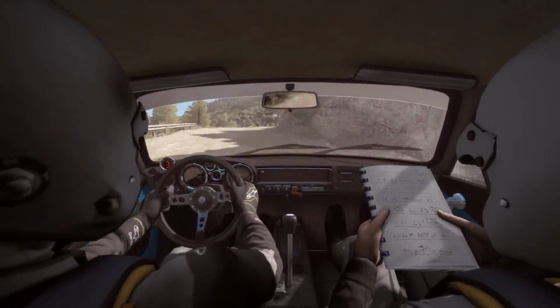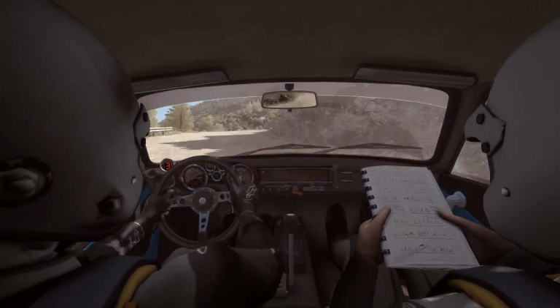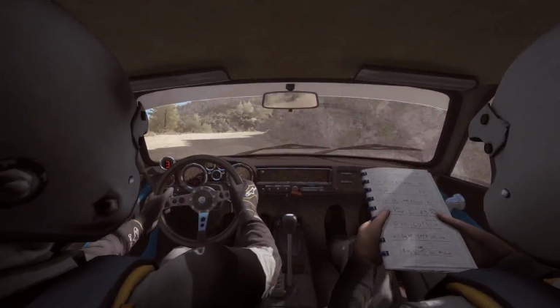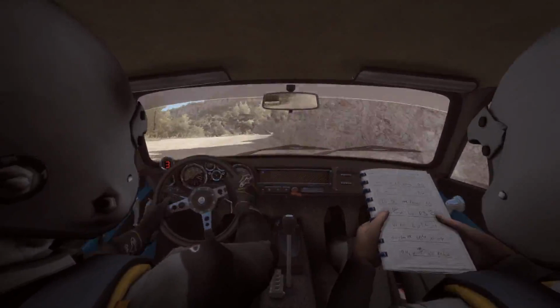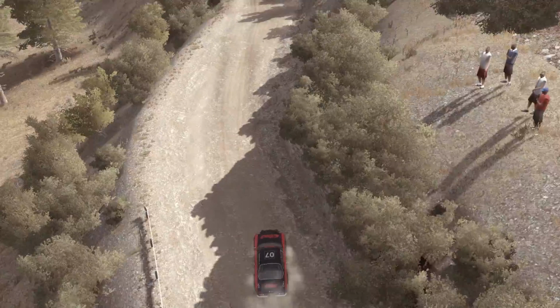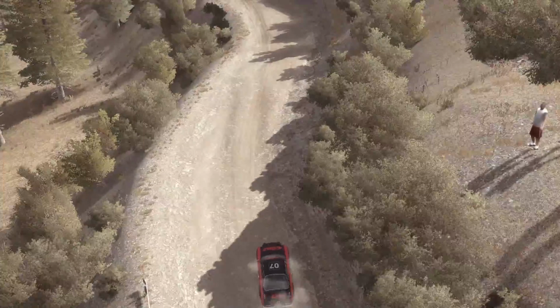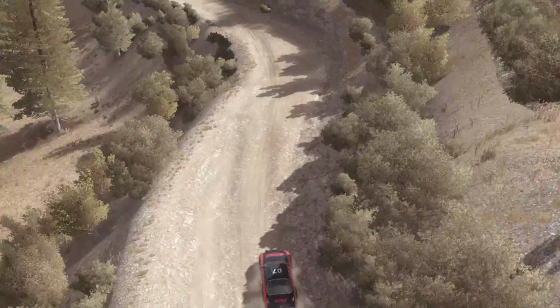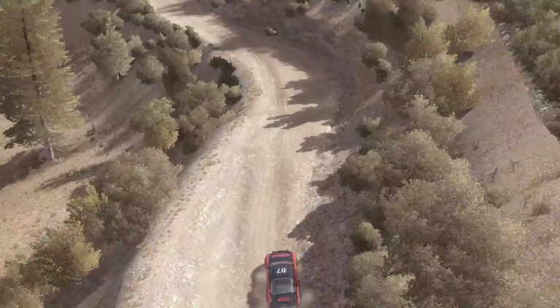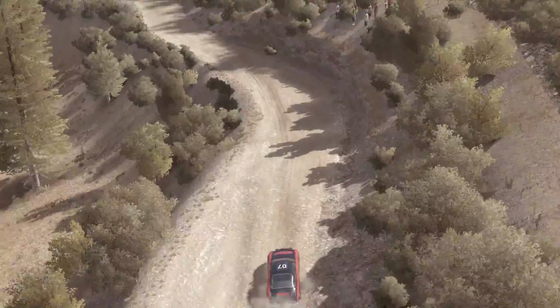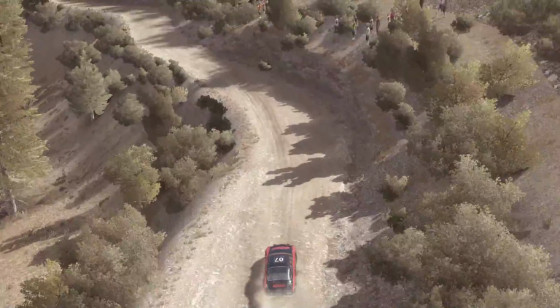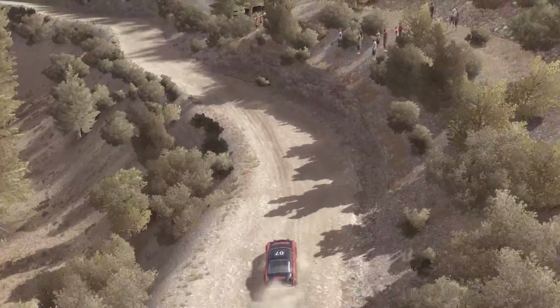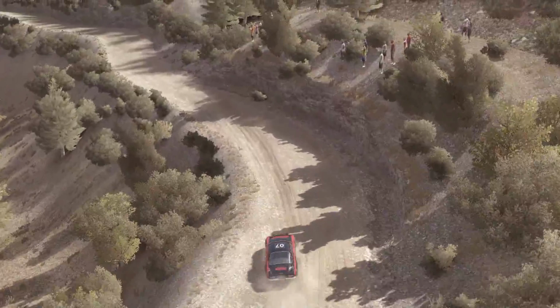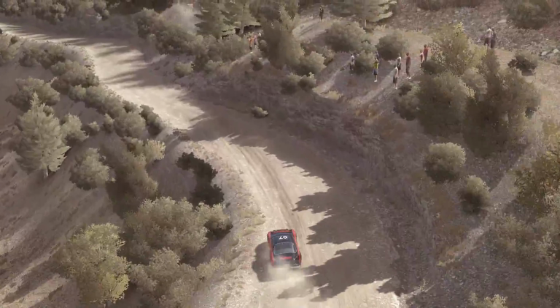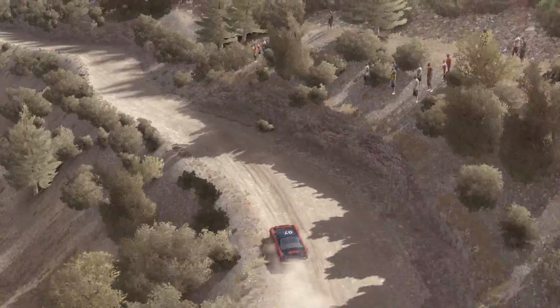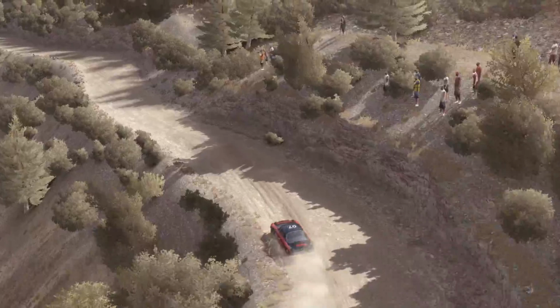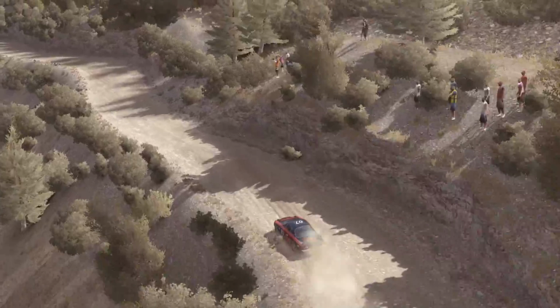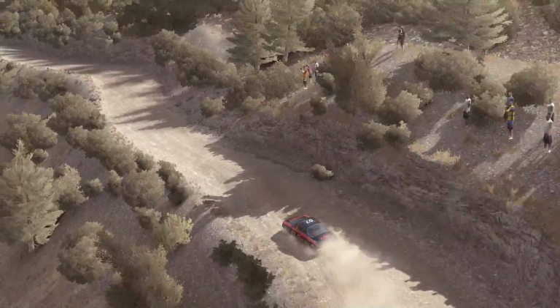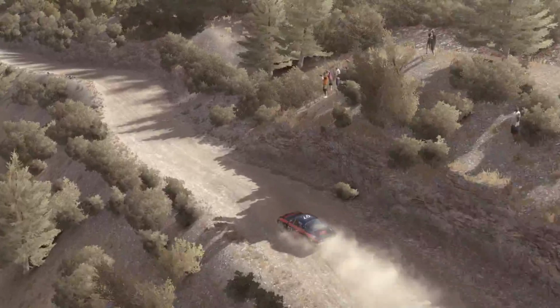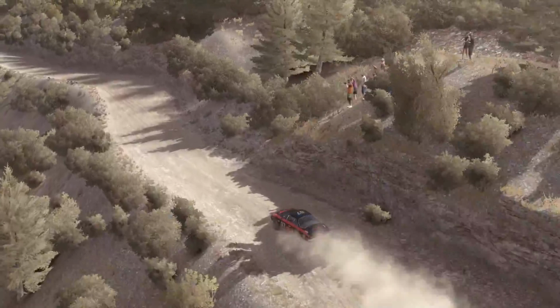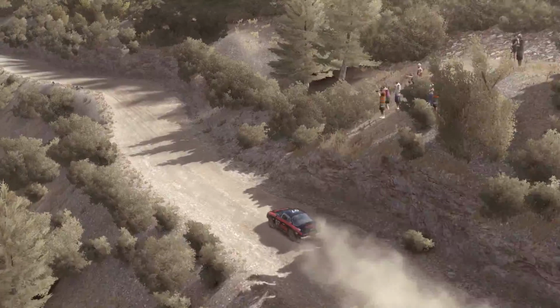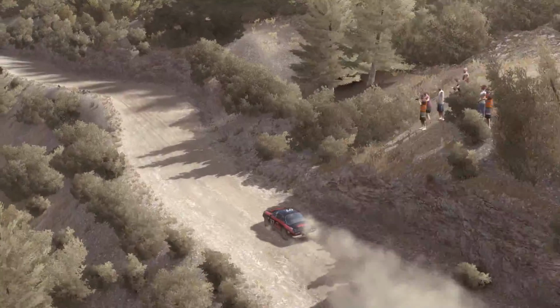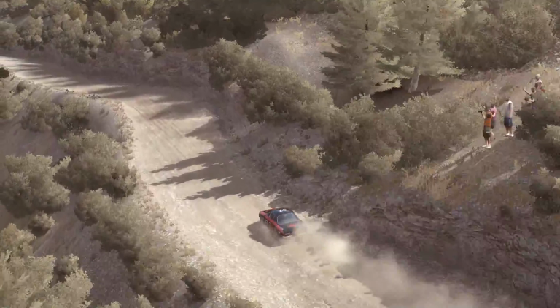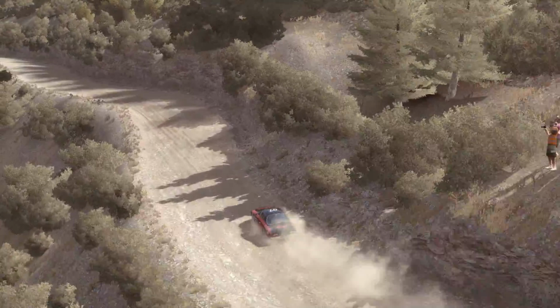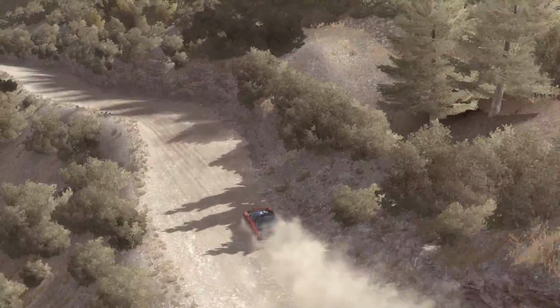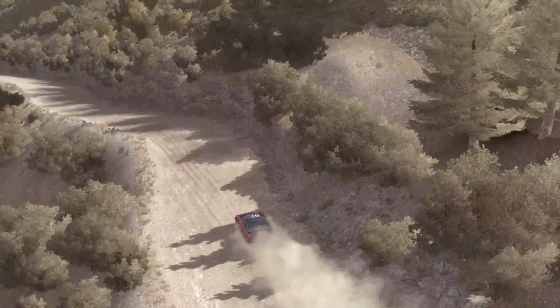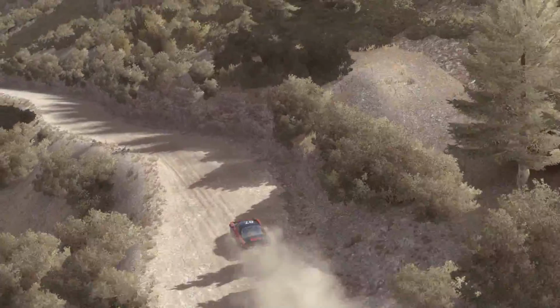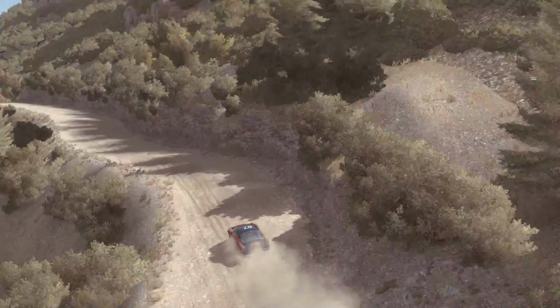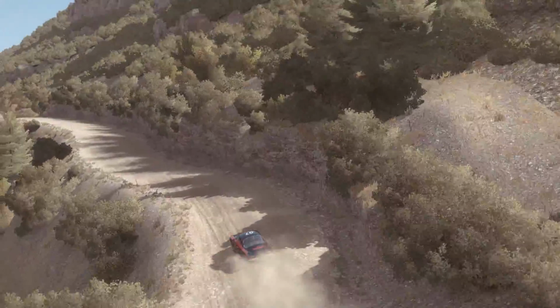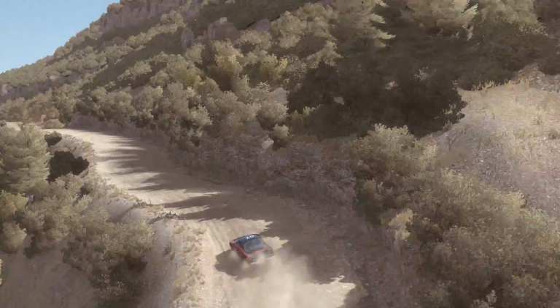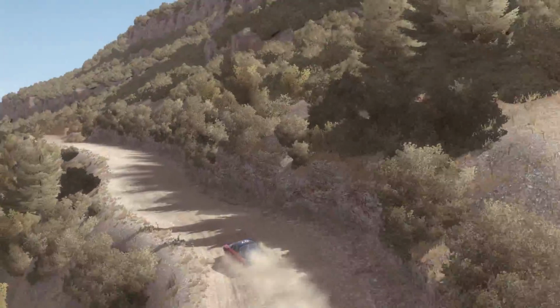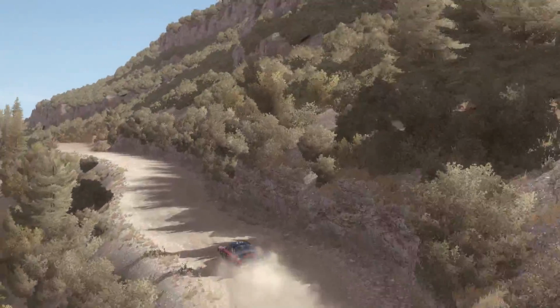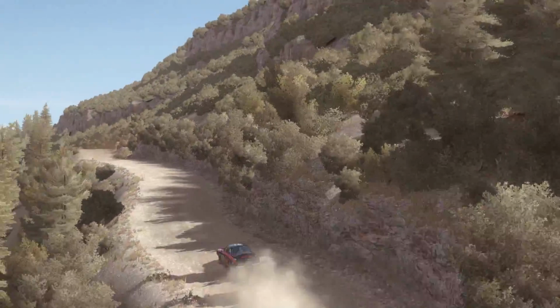Into left 5, and left 6. 60, keep left over crest. 80, 30.